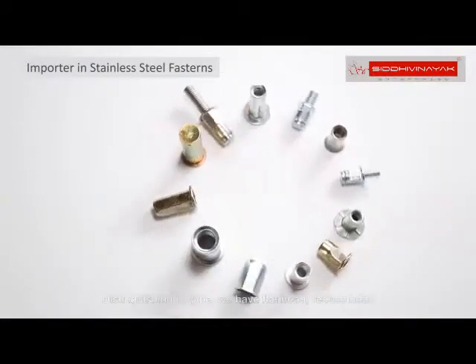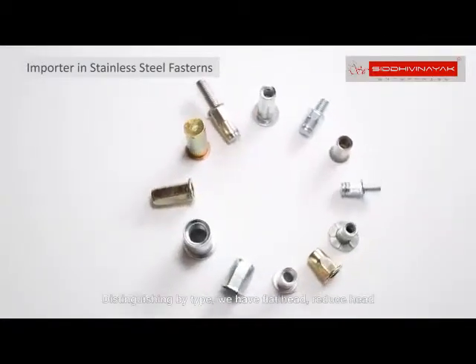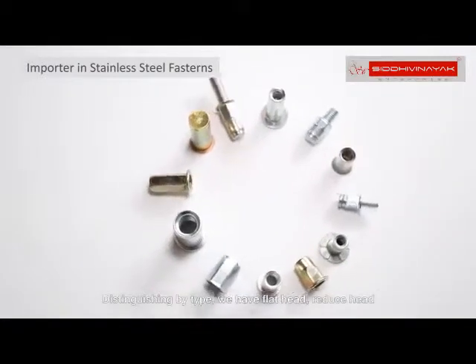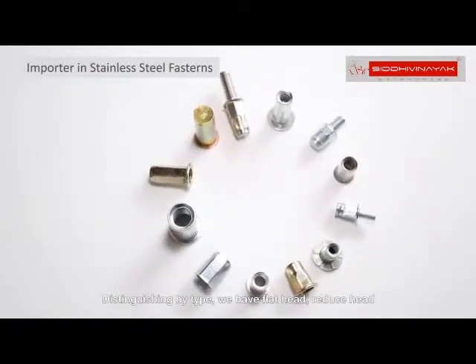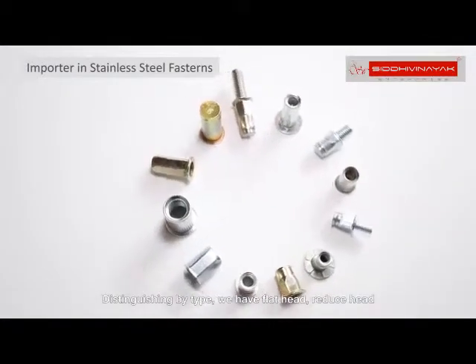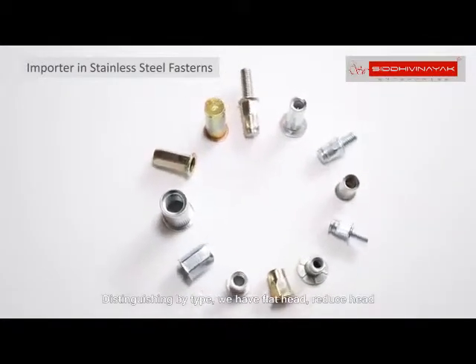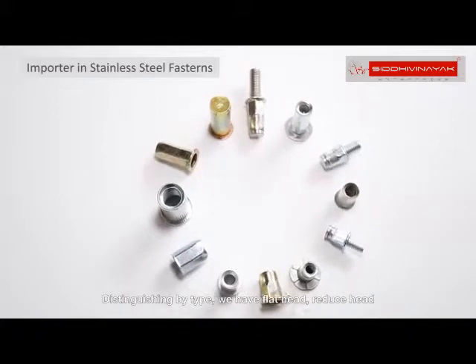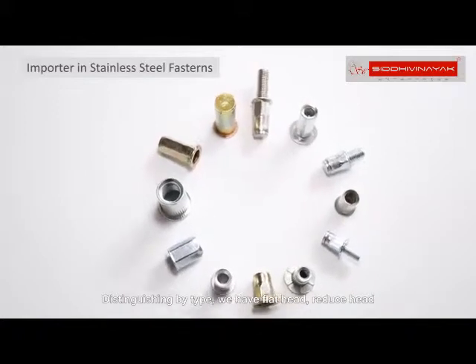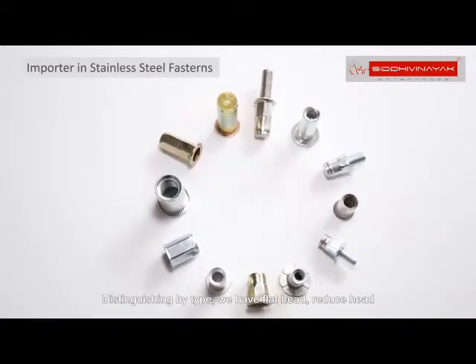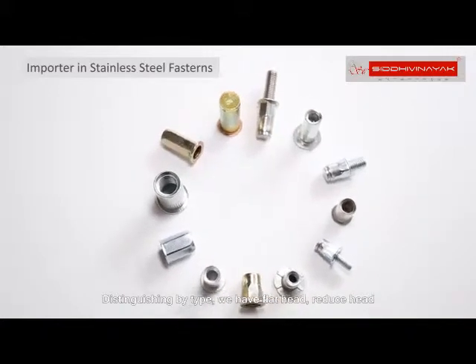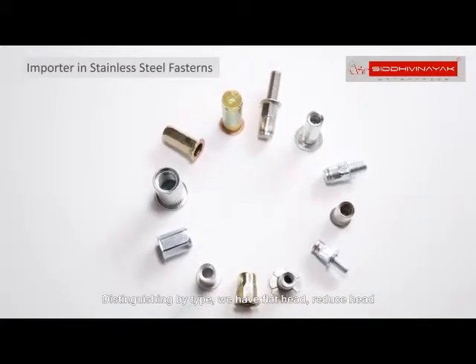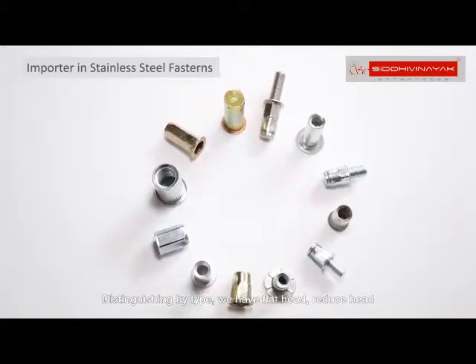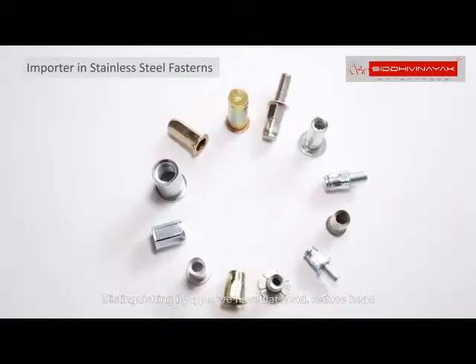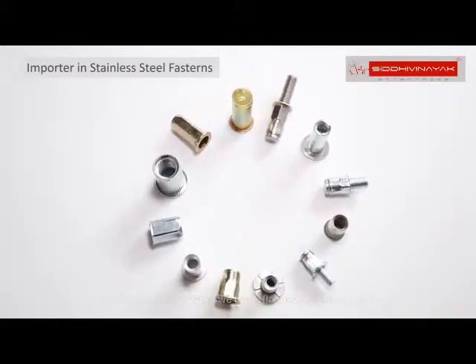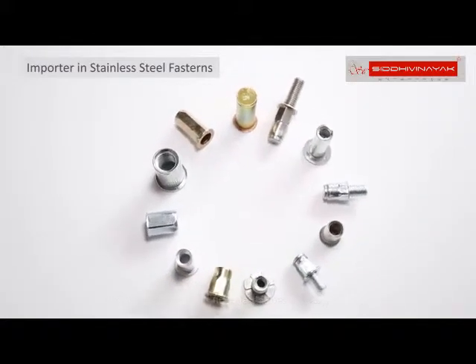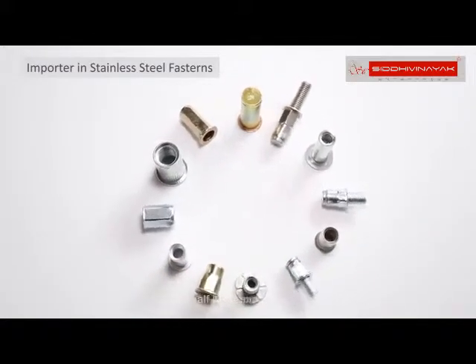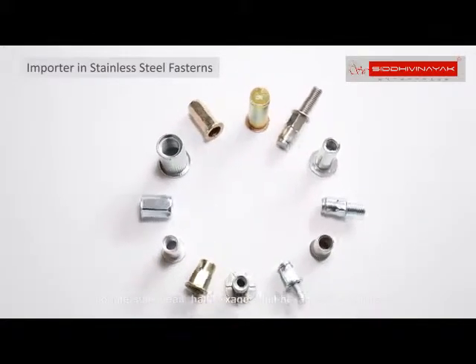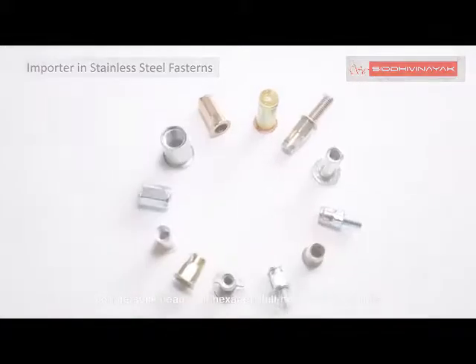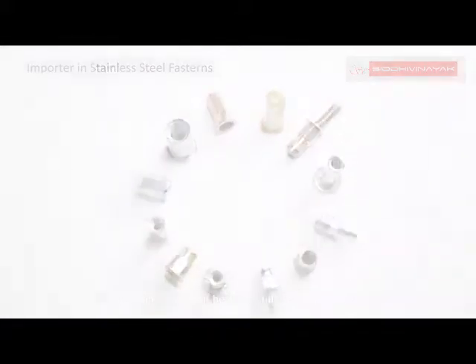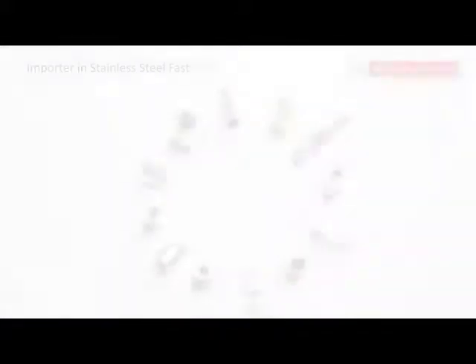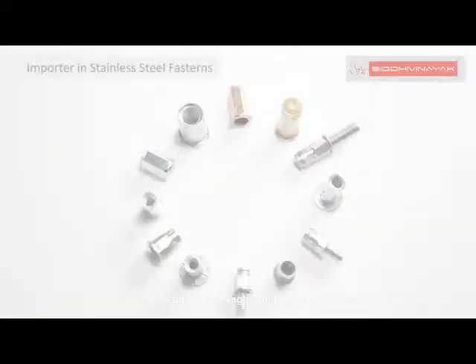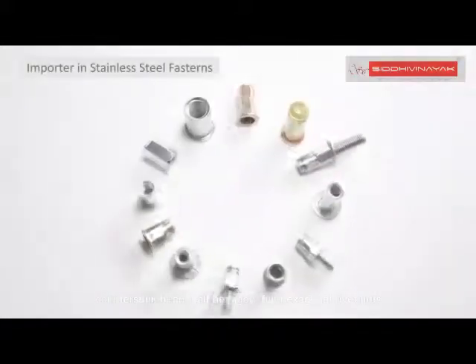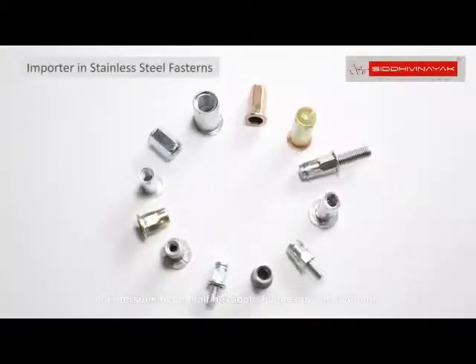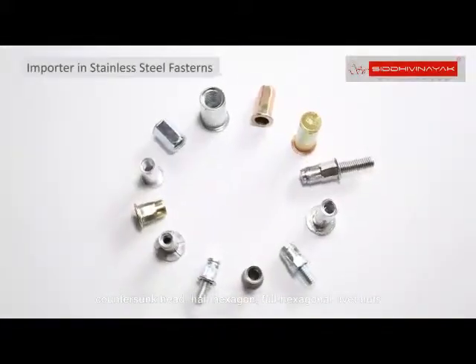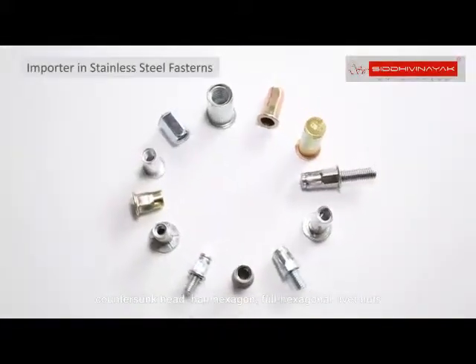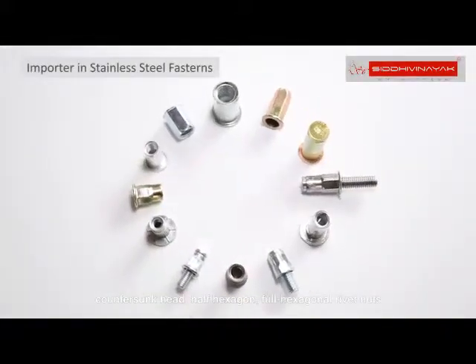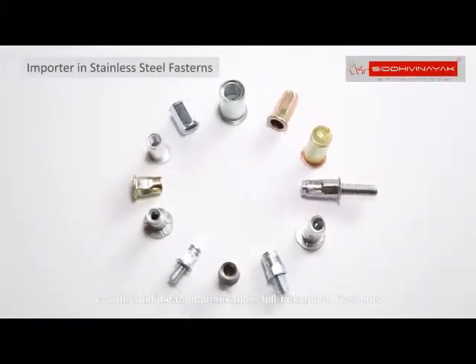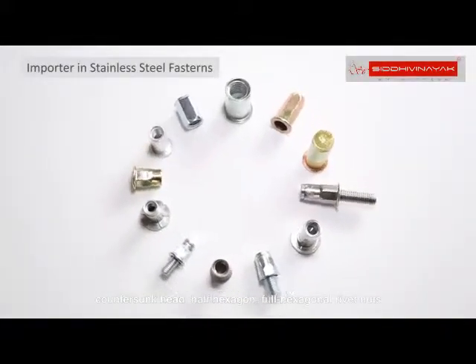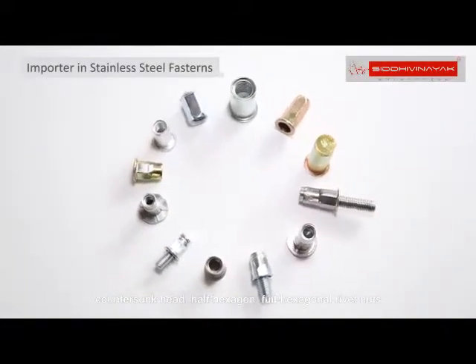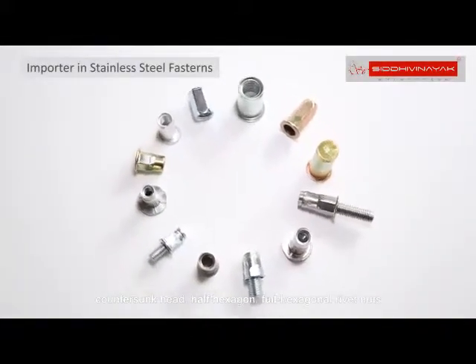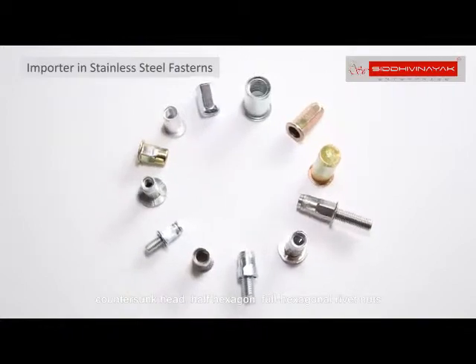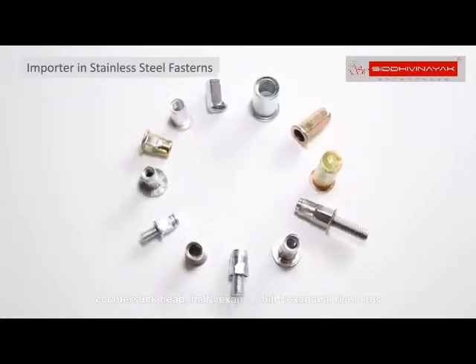Distinguishing by type, we have flat head, reduce head, countersunk head, half hexagon, and full hexagonal rivet nuts.